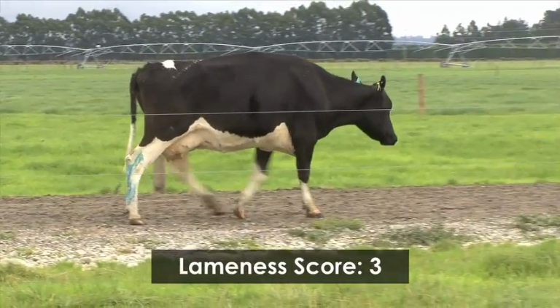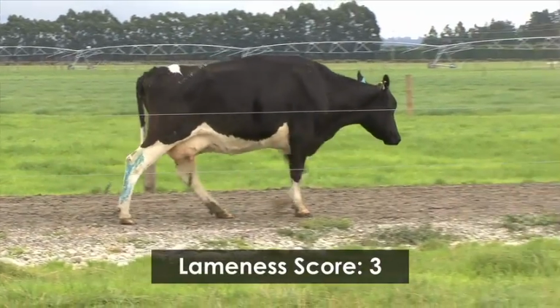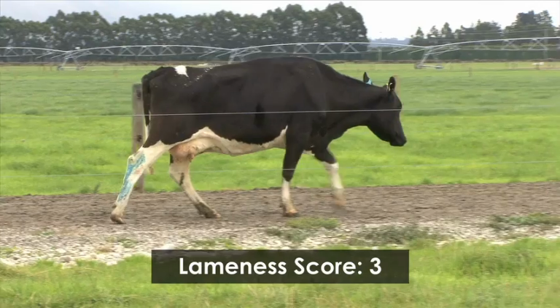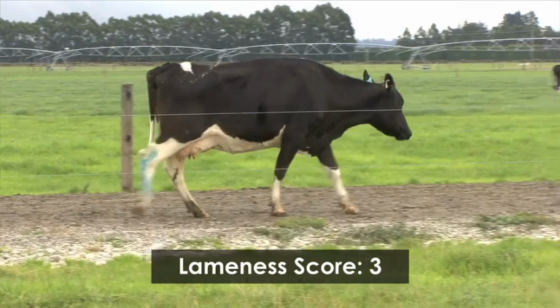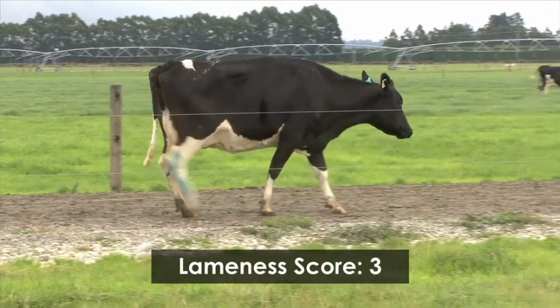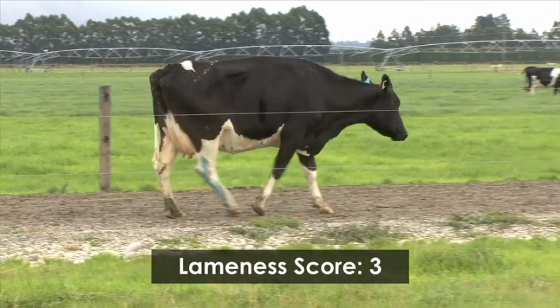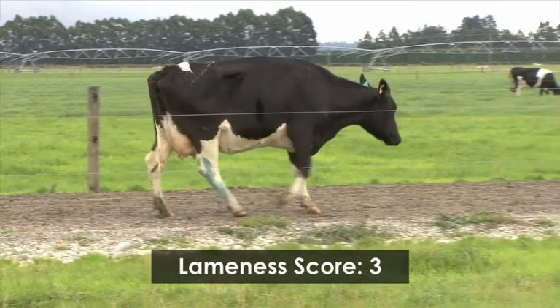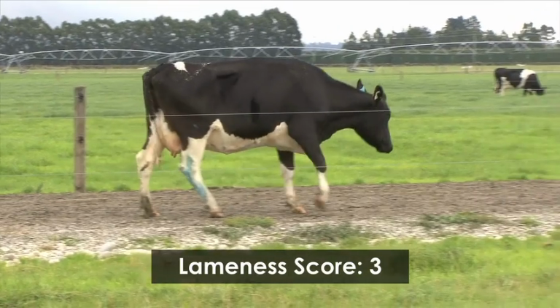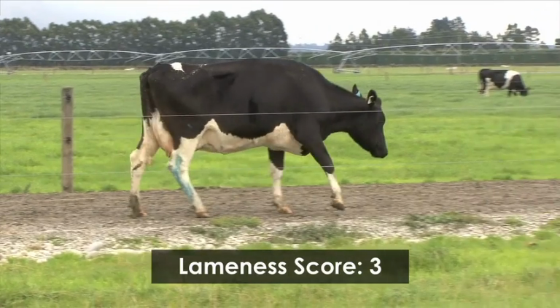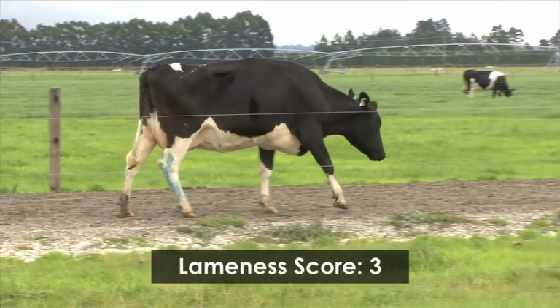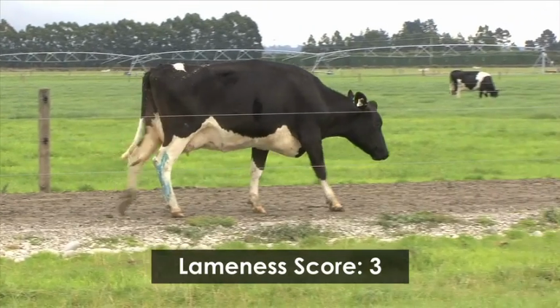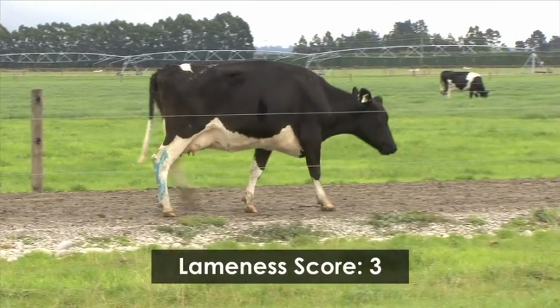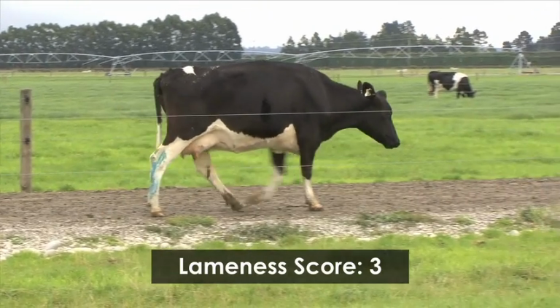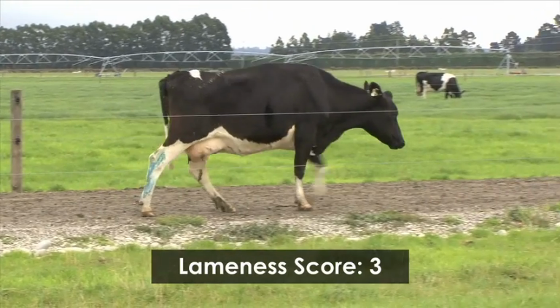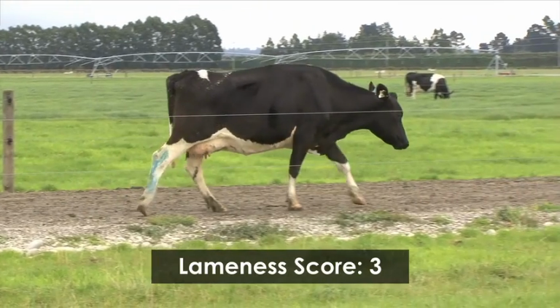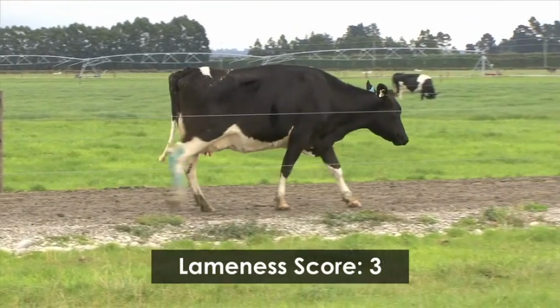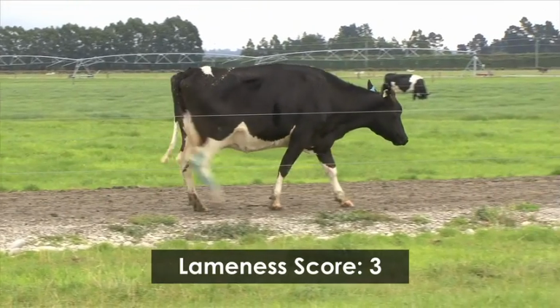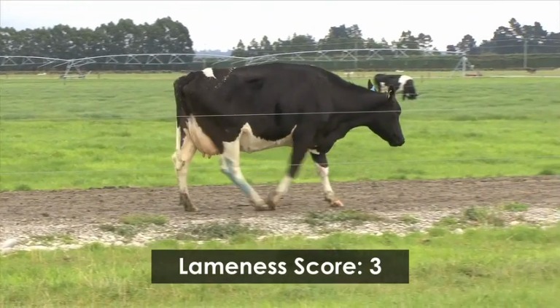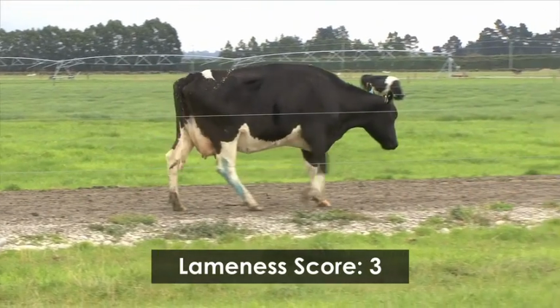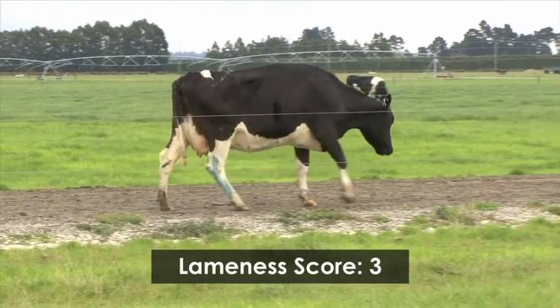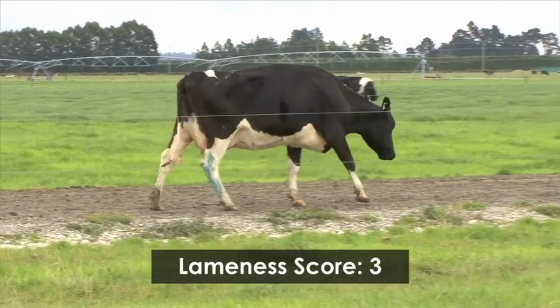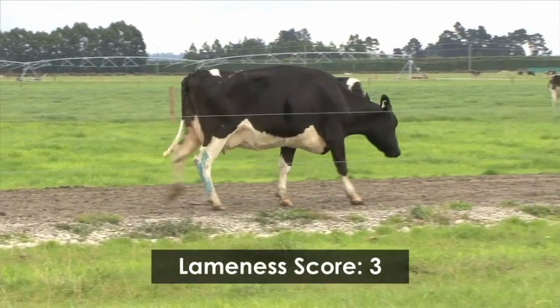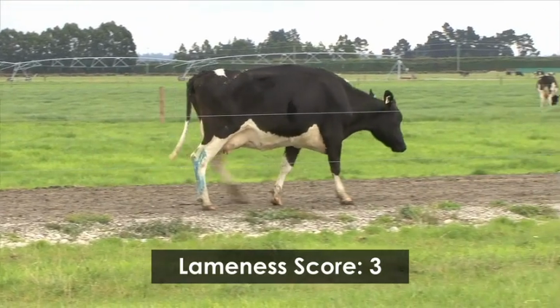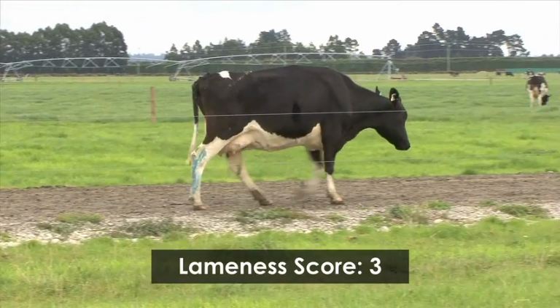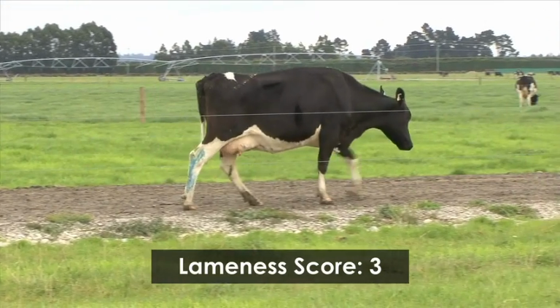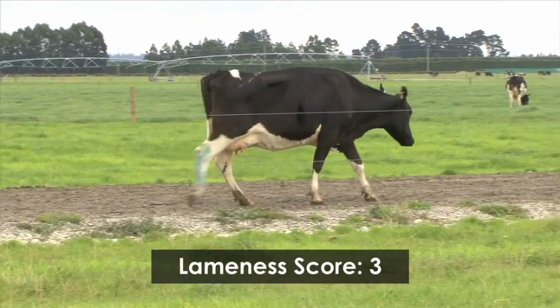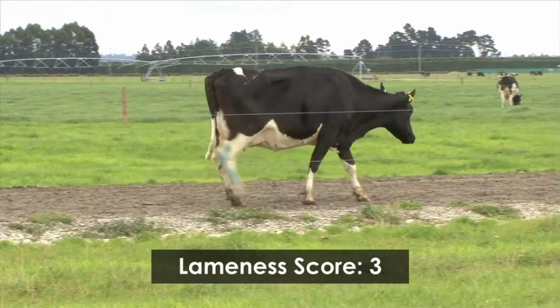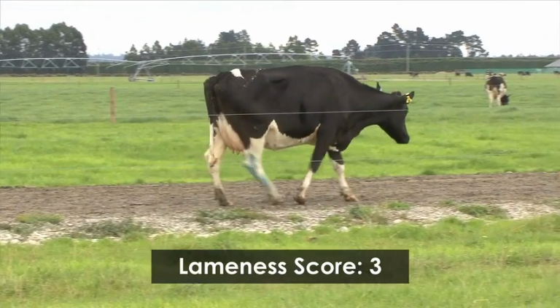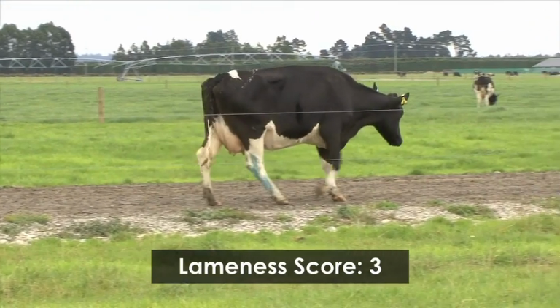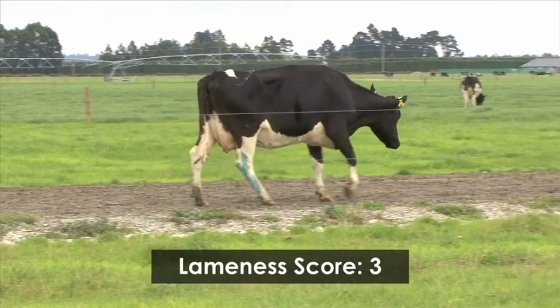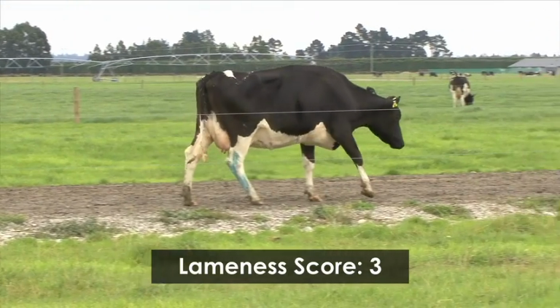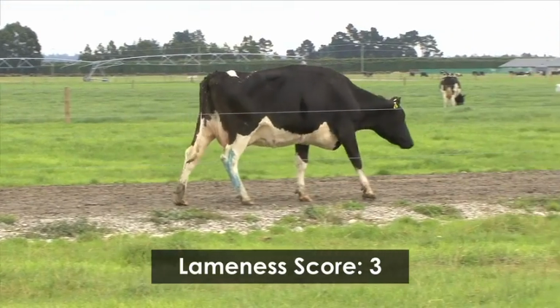She must be drafted, examined and treated immediately within 24 hours.